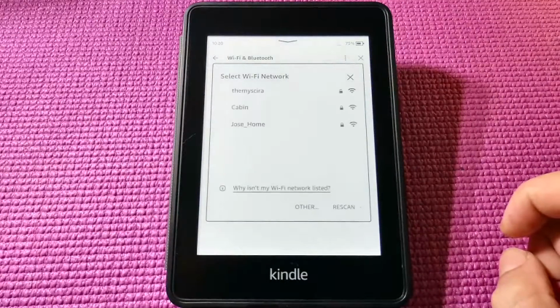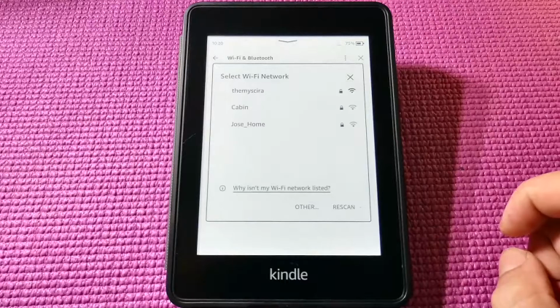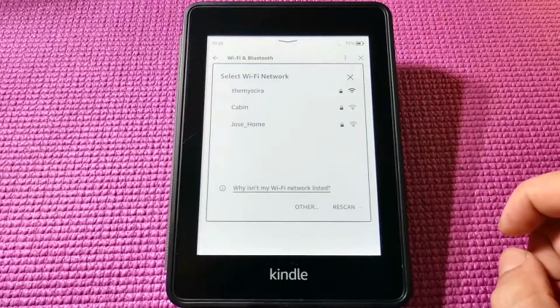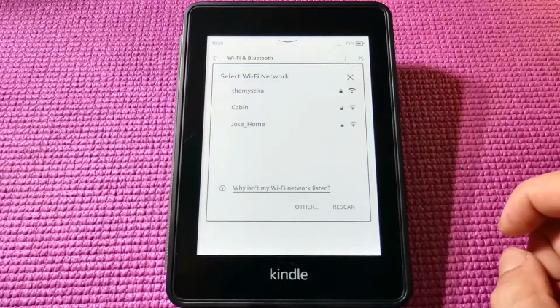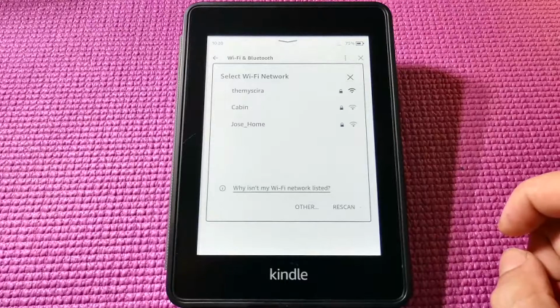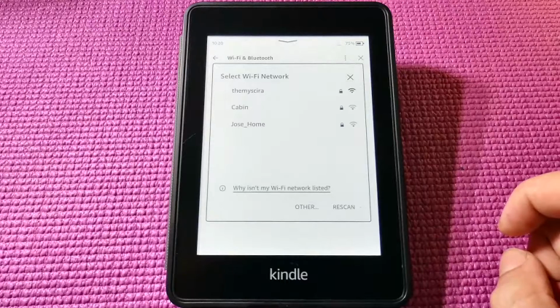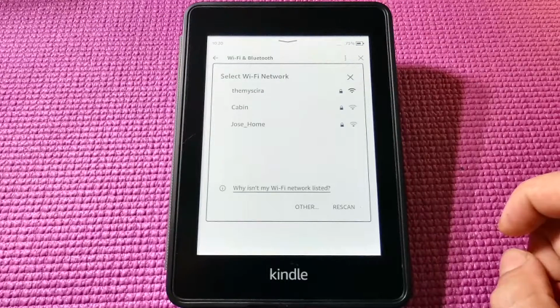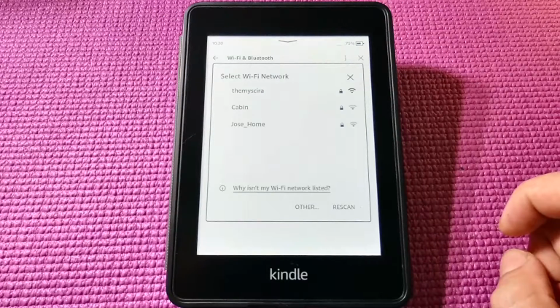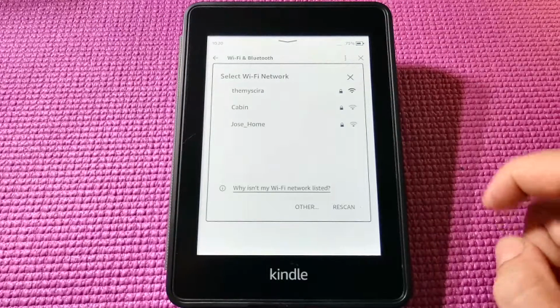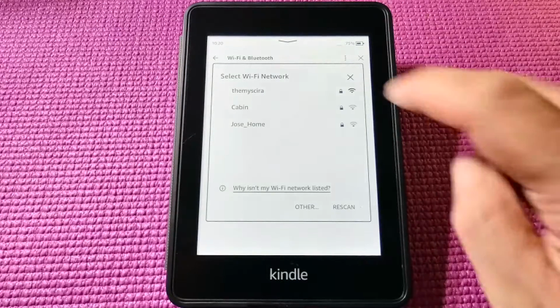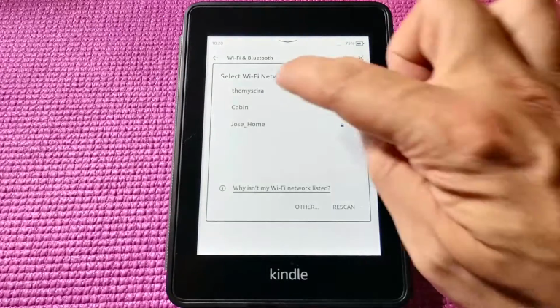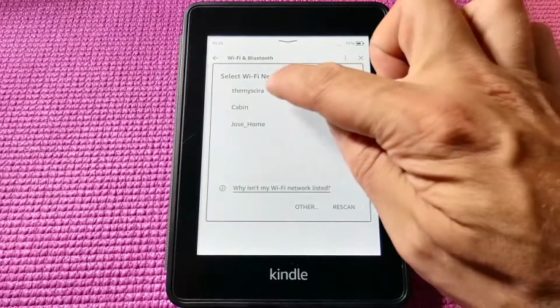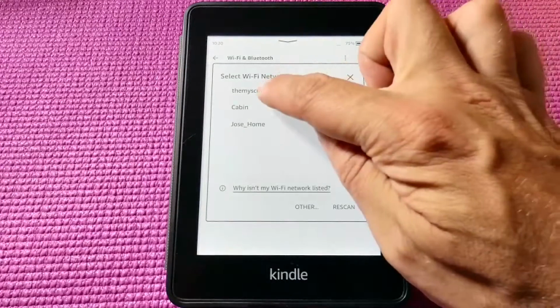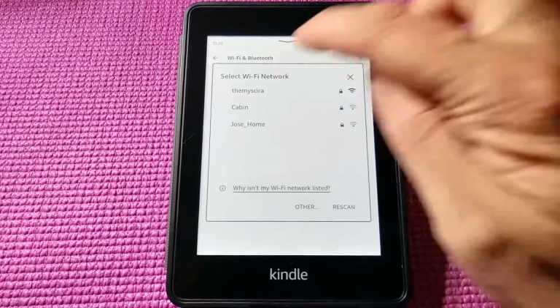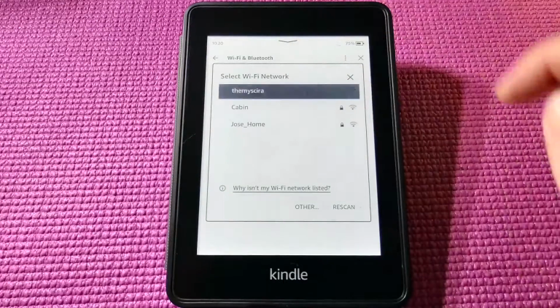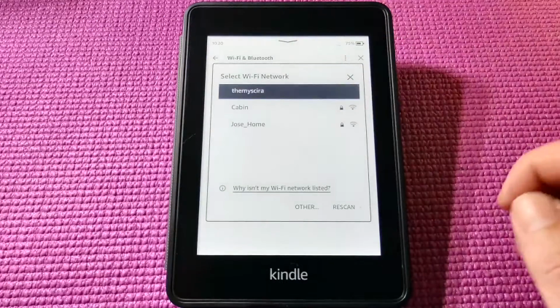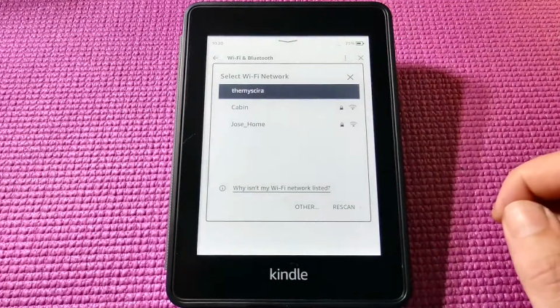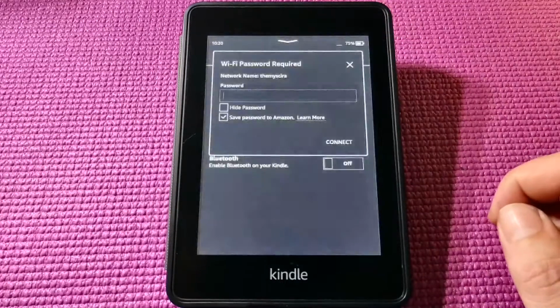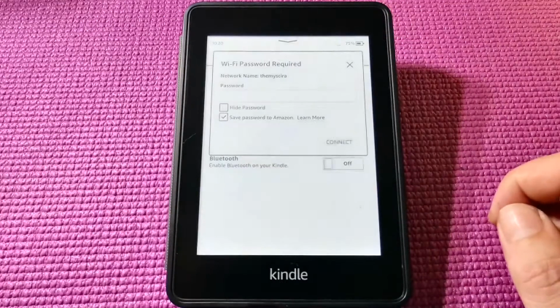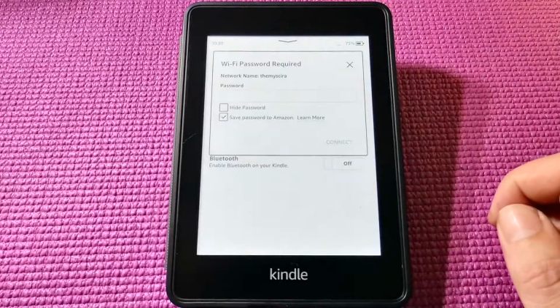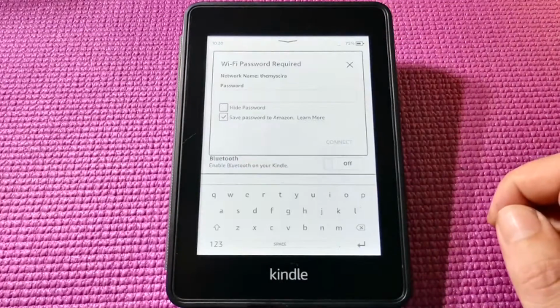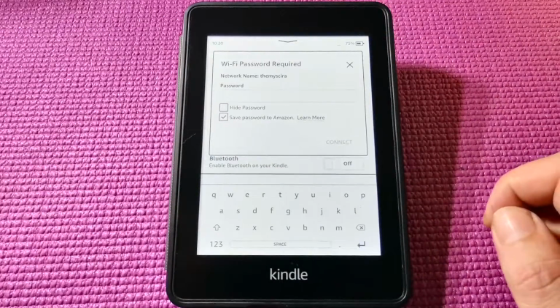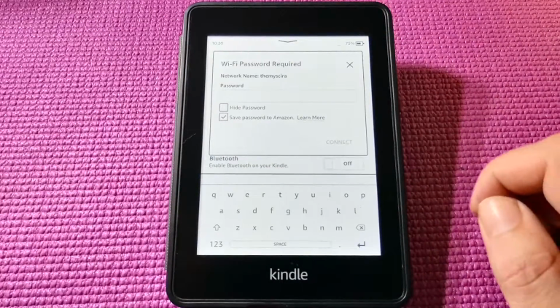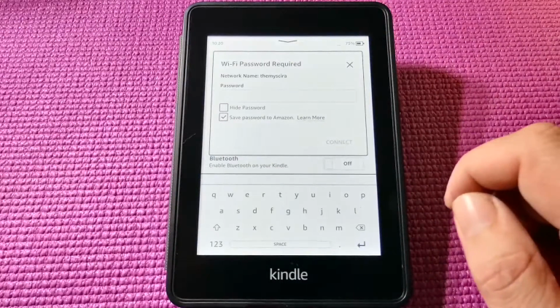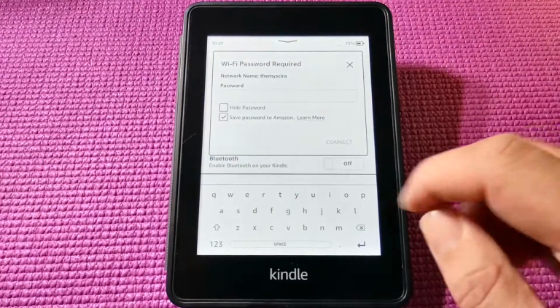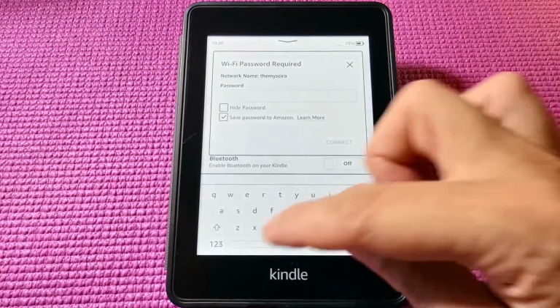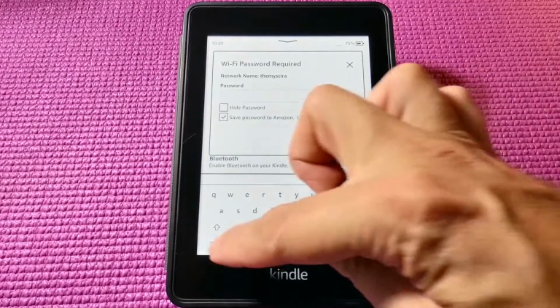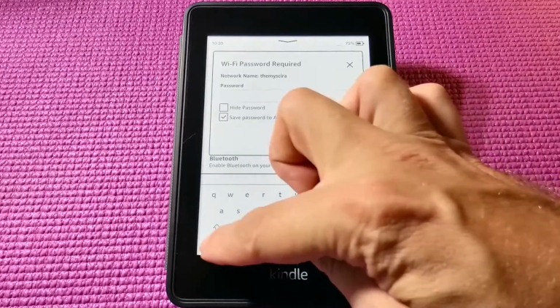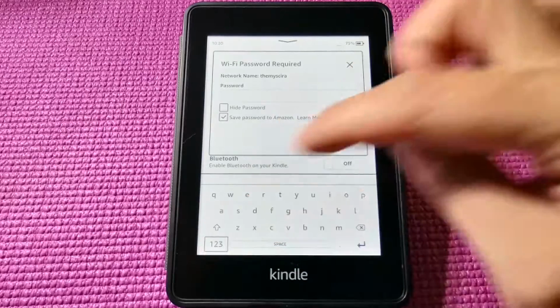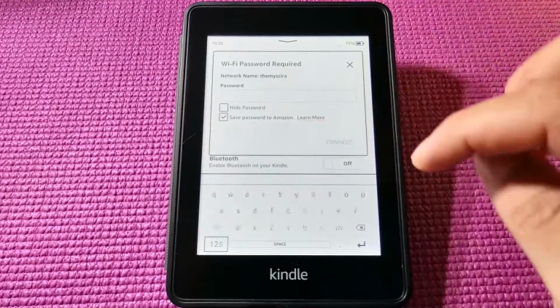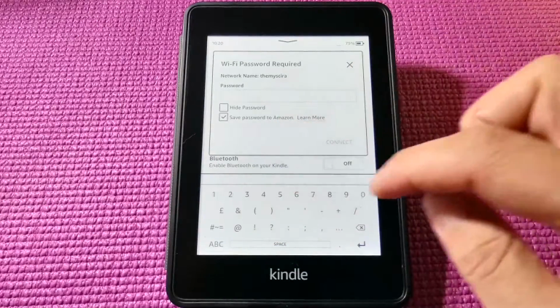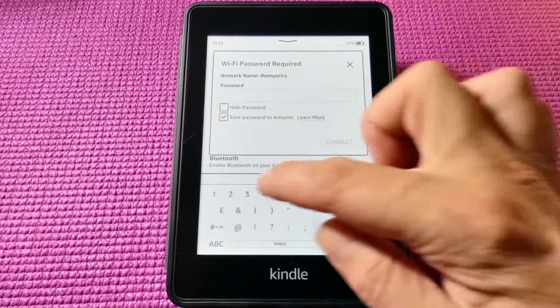All right, so I've created a little test network for the tutorial.